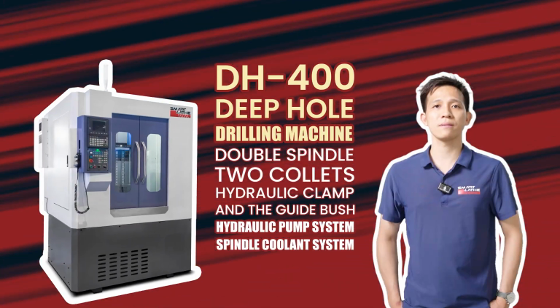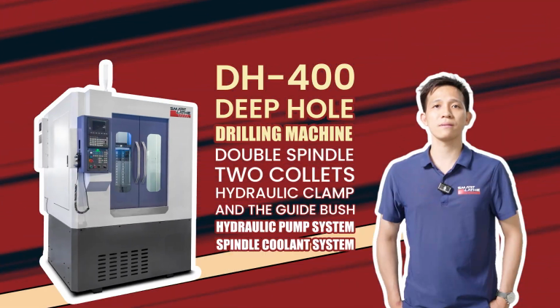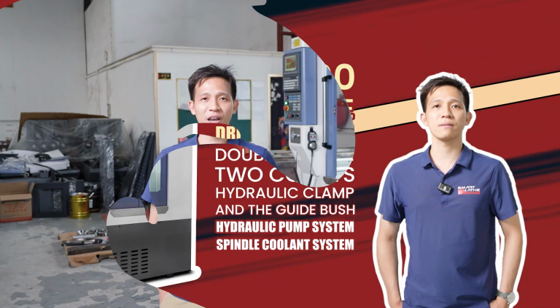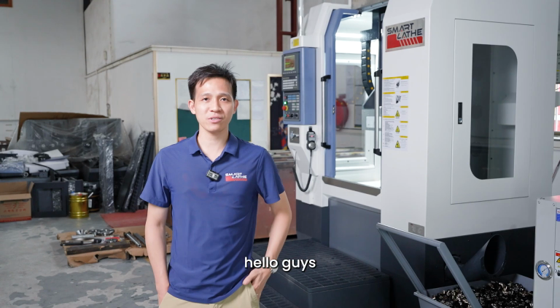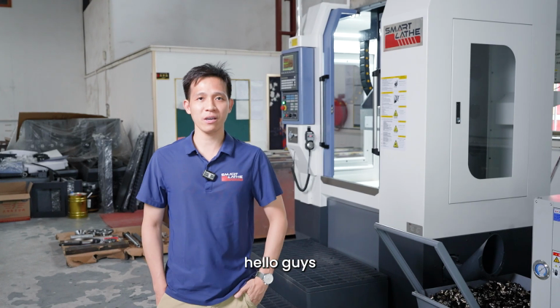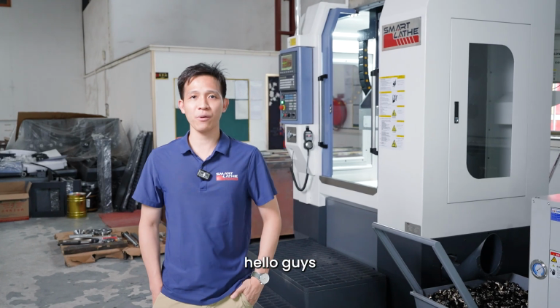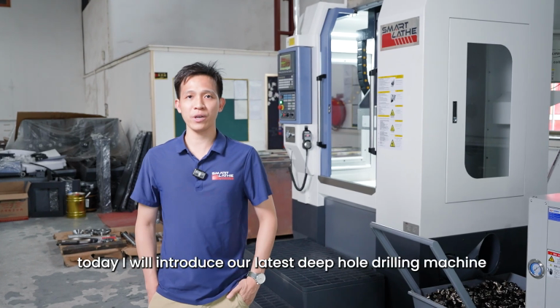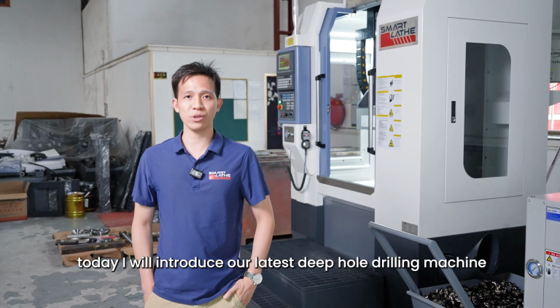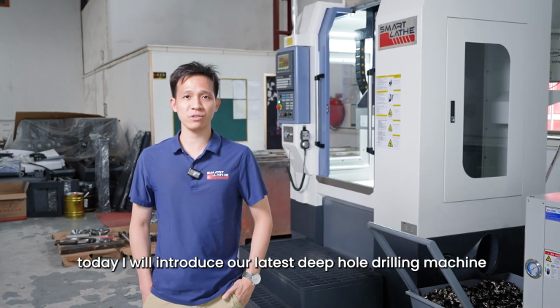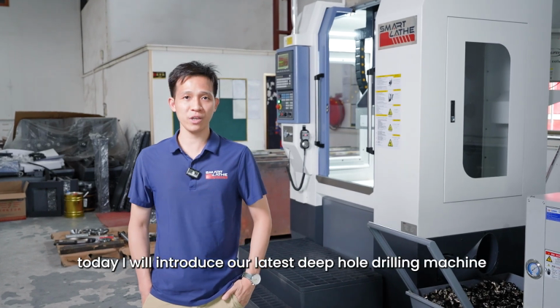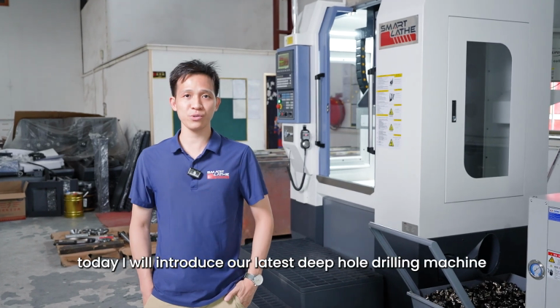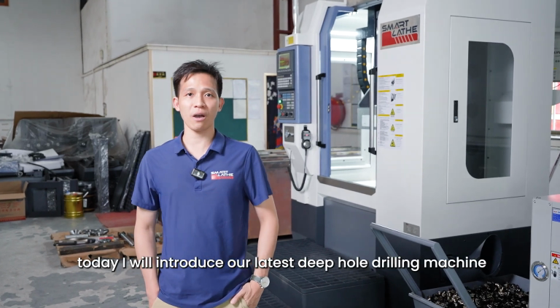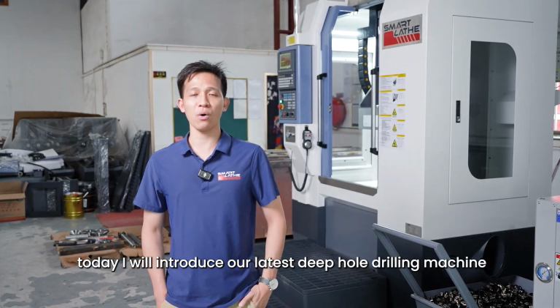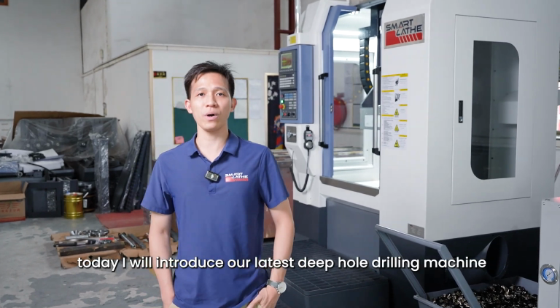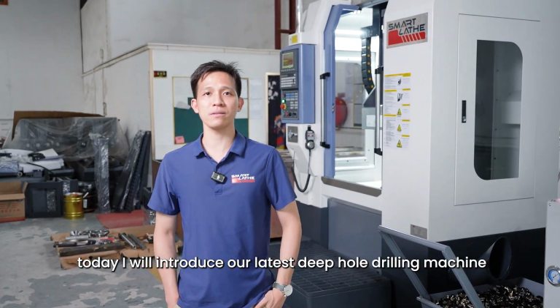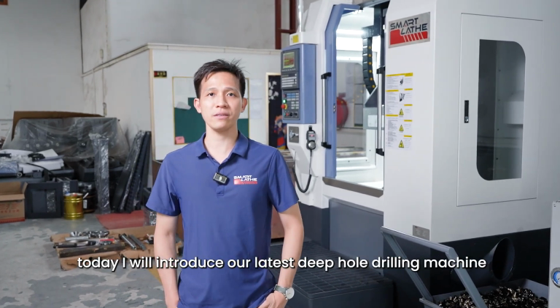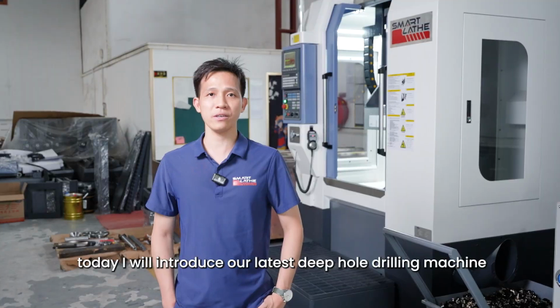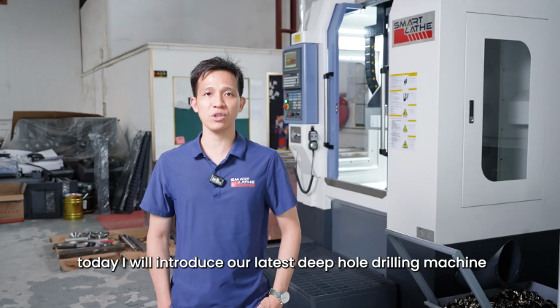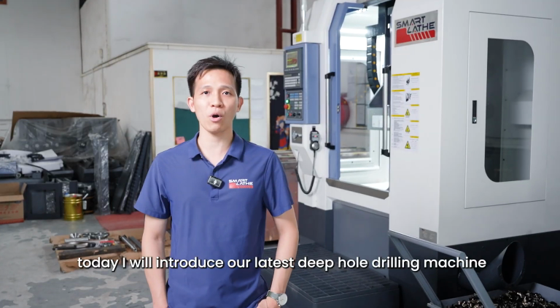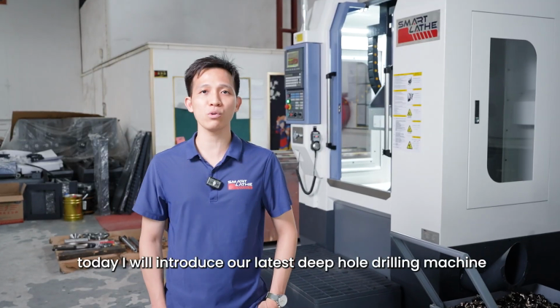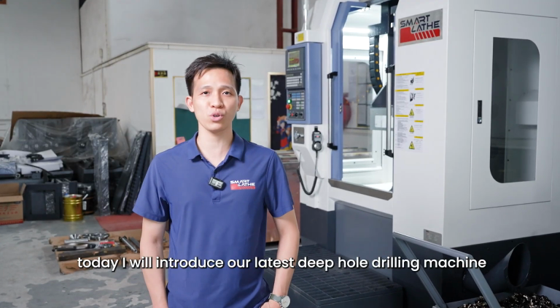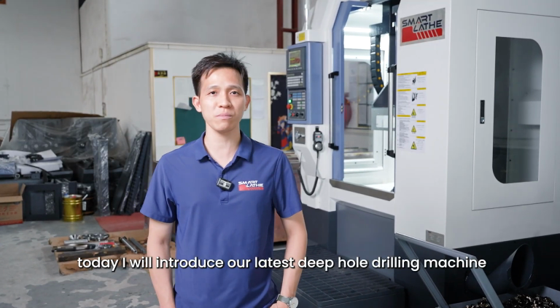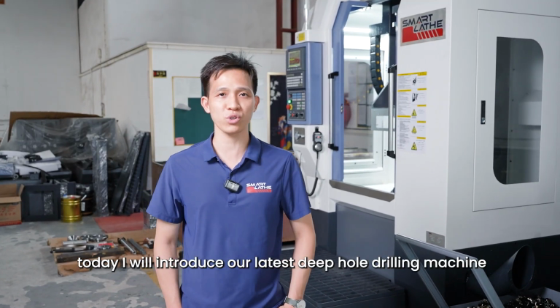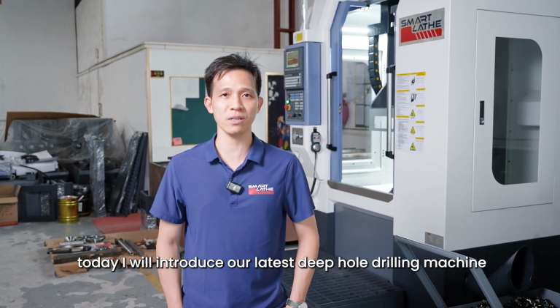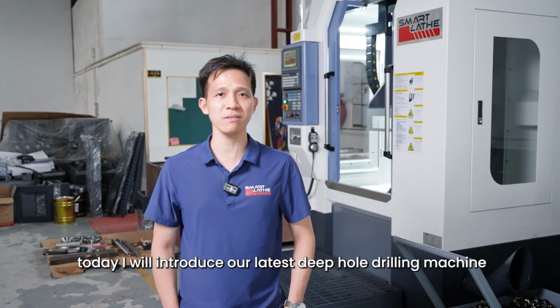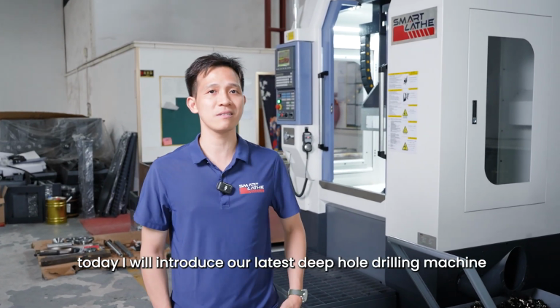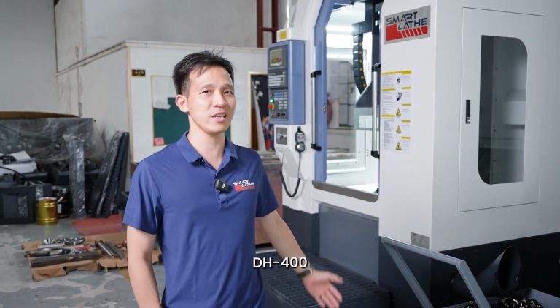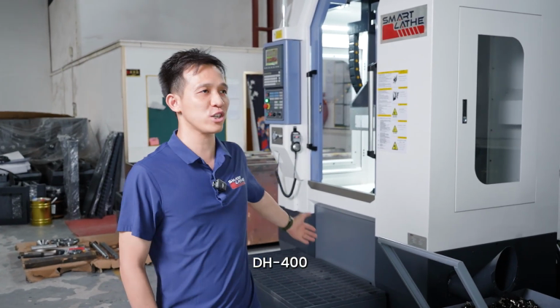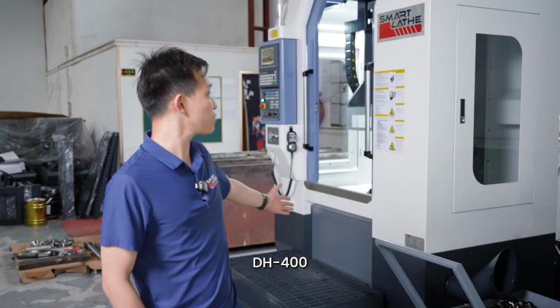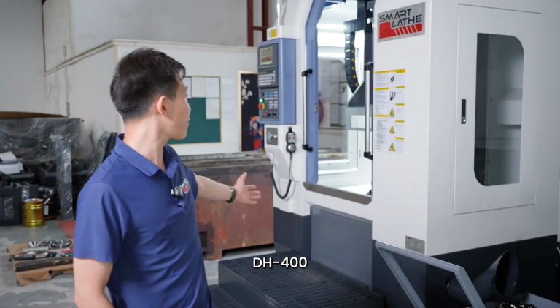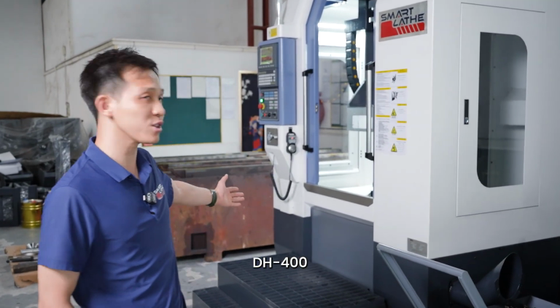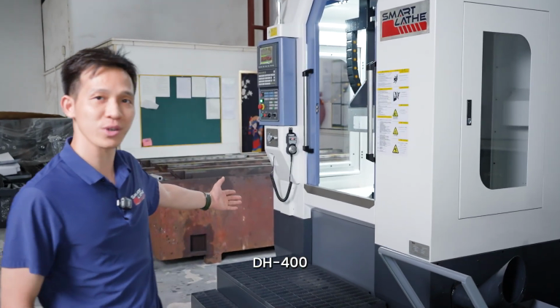Hello, guys. Today I will introduce our latest deep hole jewelry machine, DH-400.